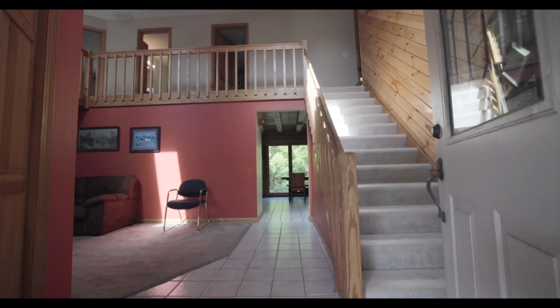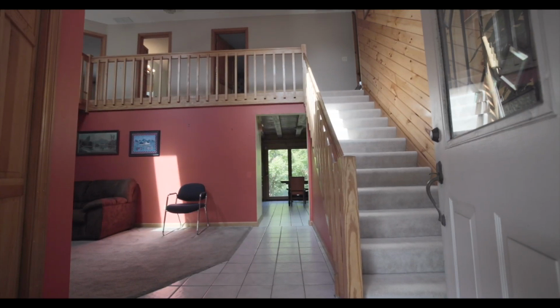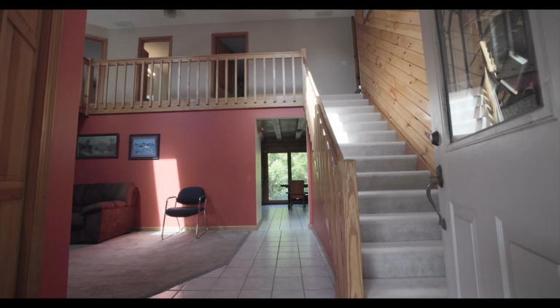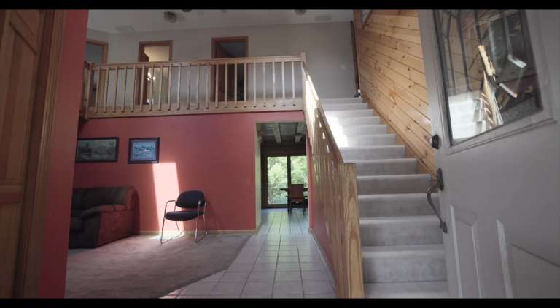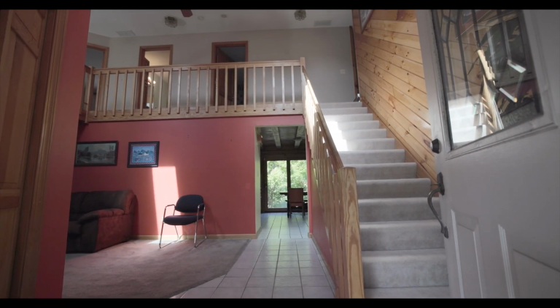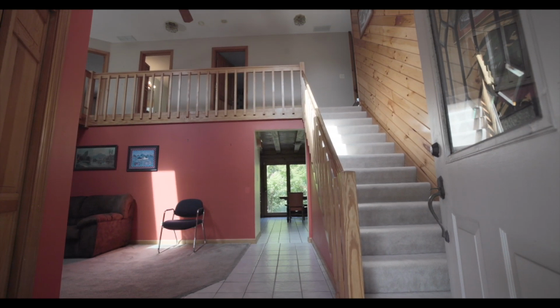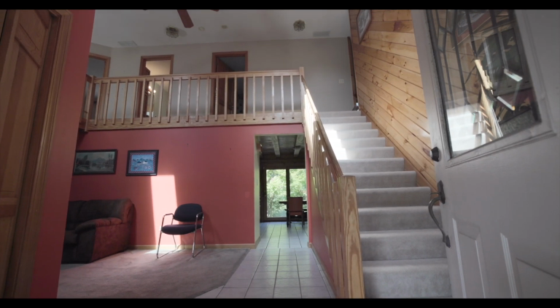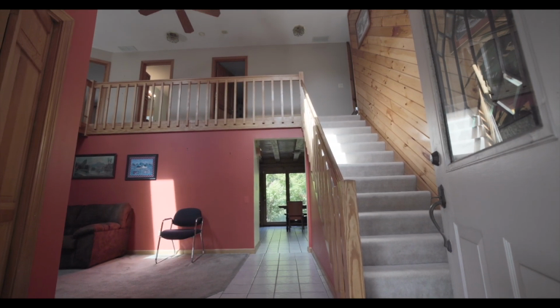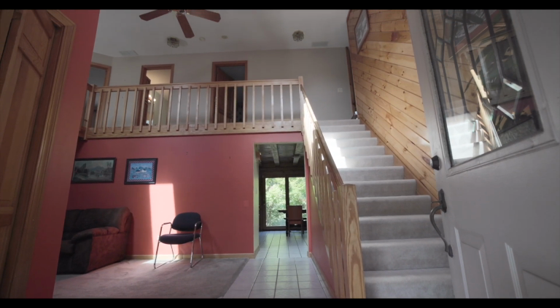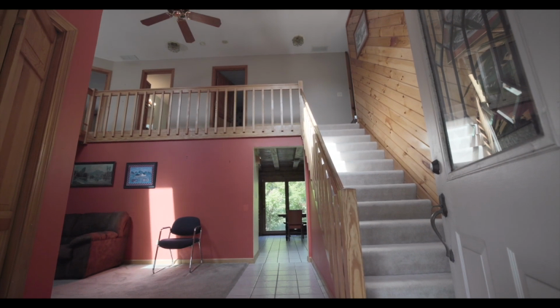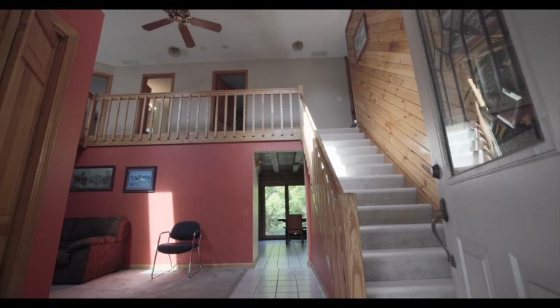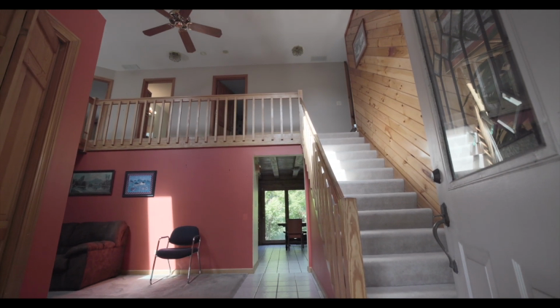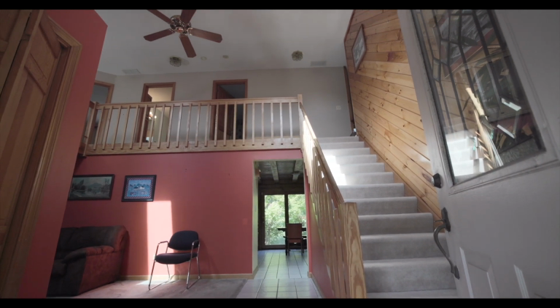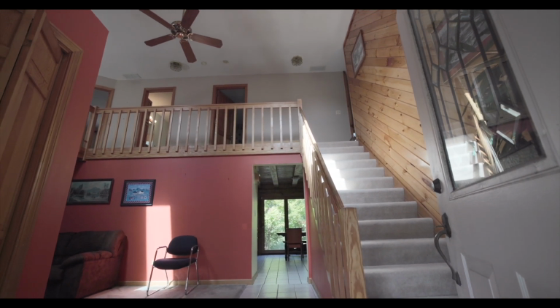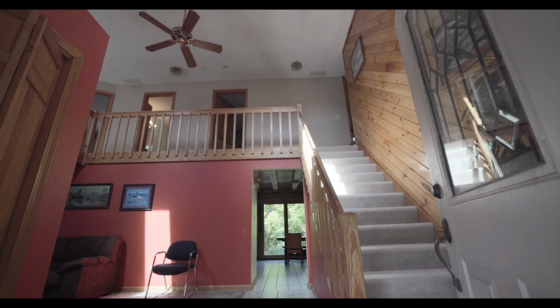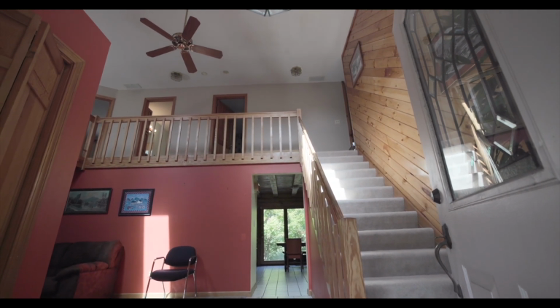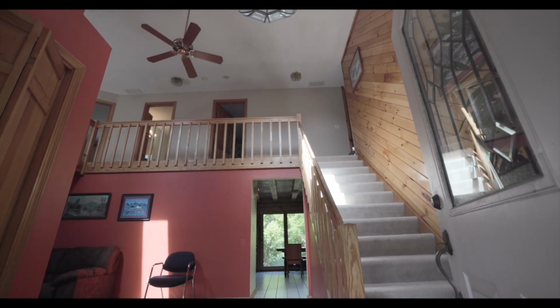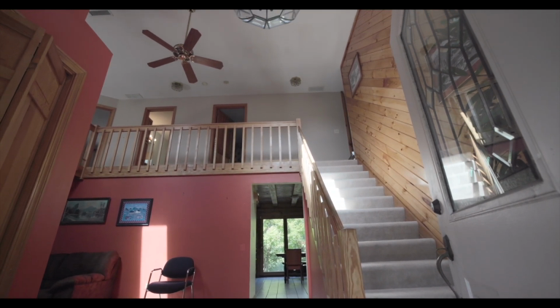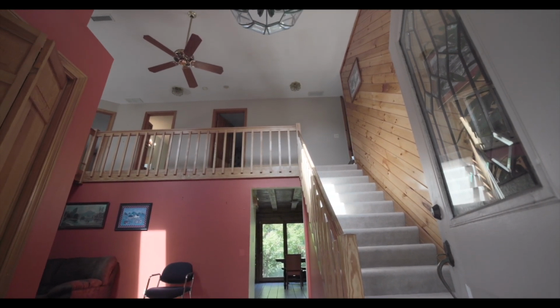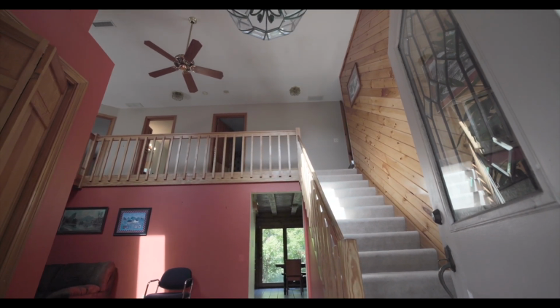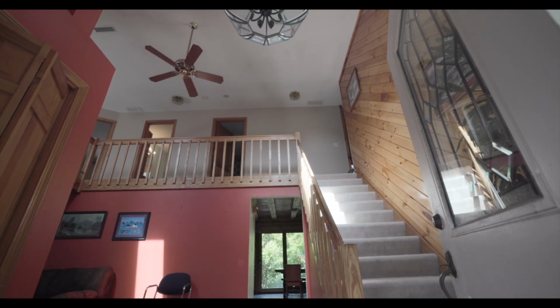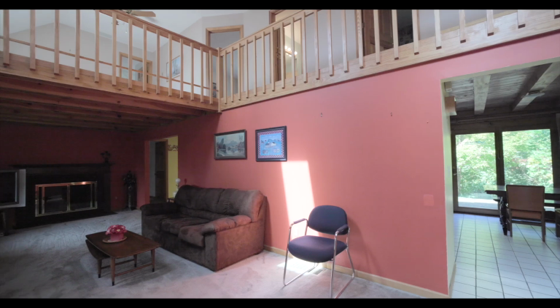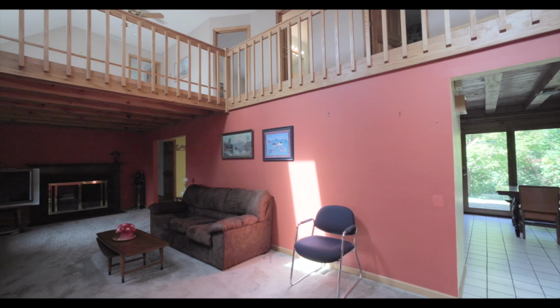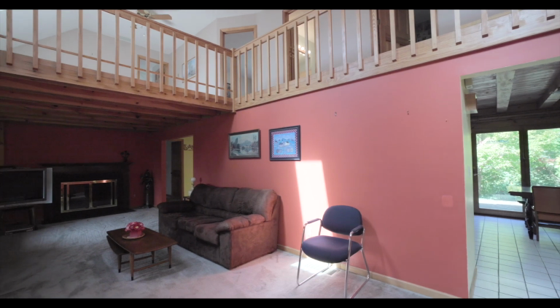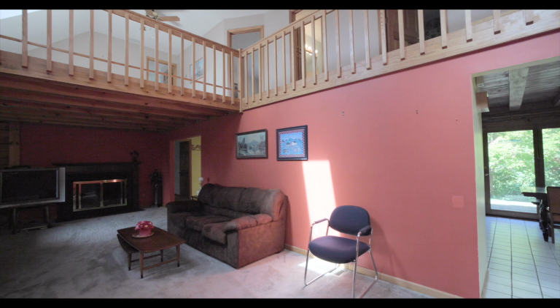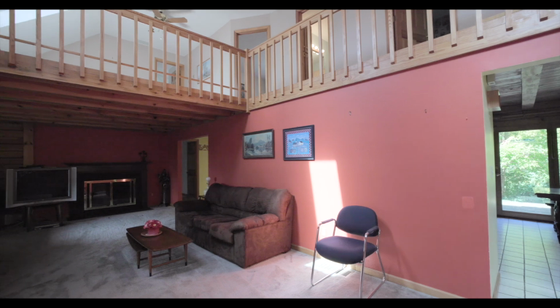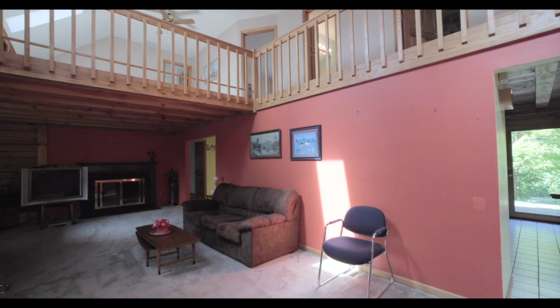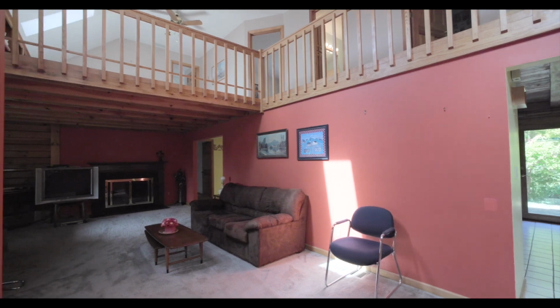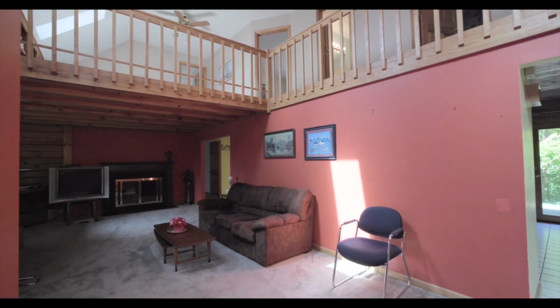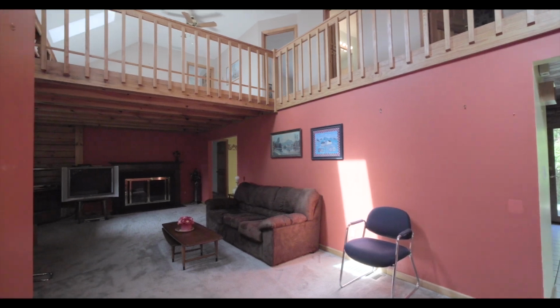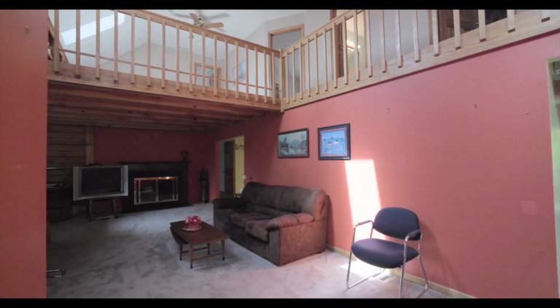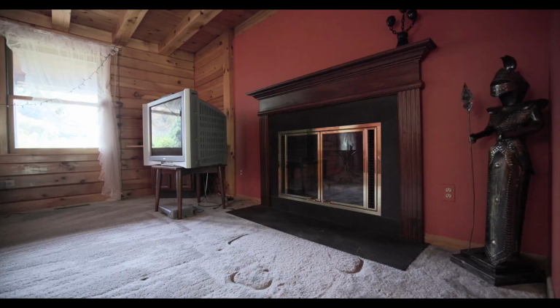When you first walk in, you'll notice the cathedral ceiling foyer, which opens to a large living room.